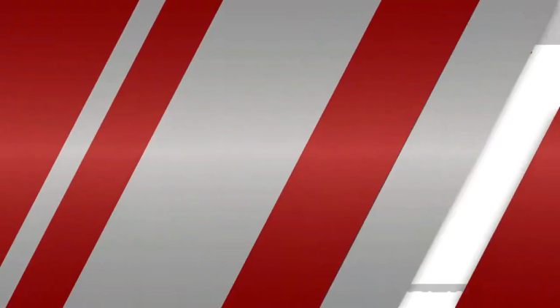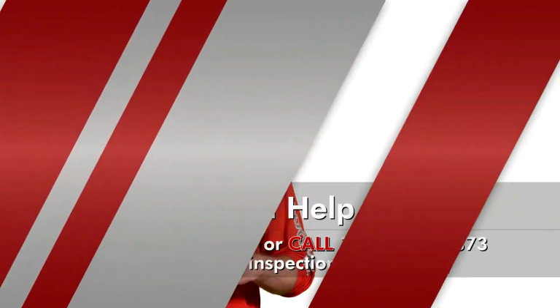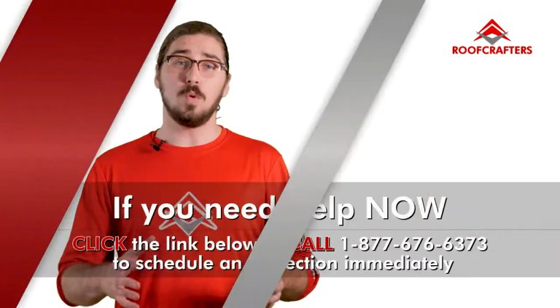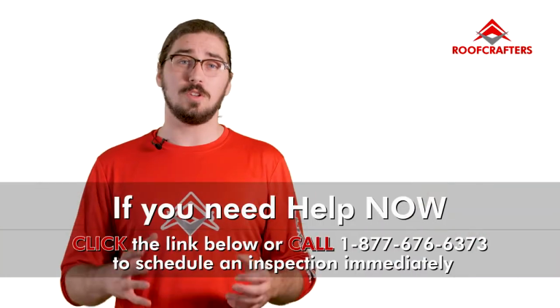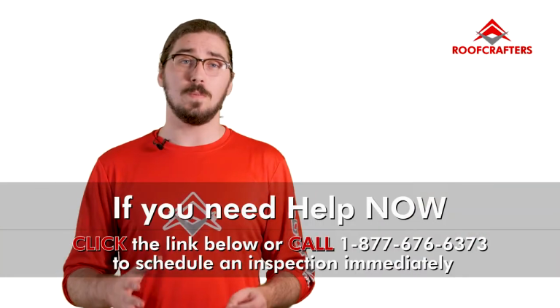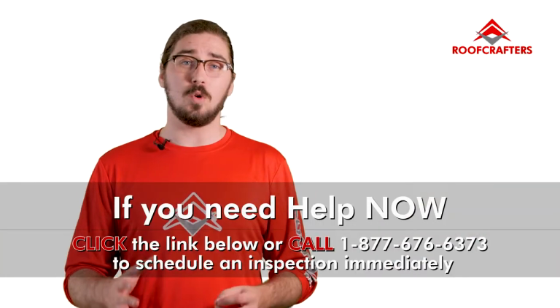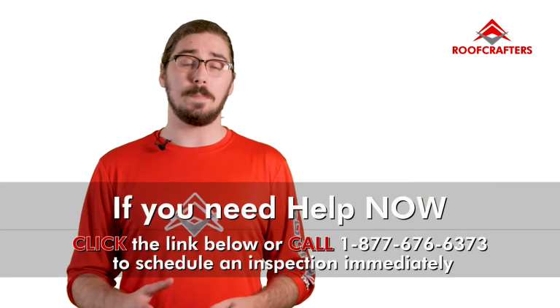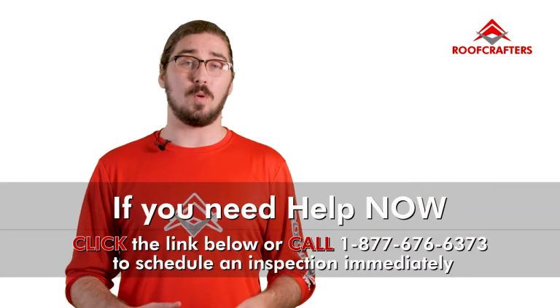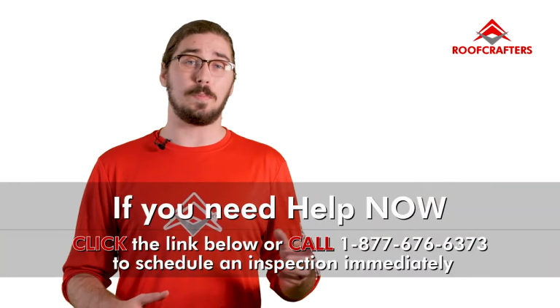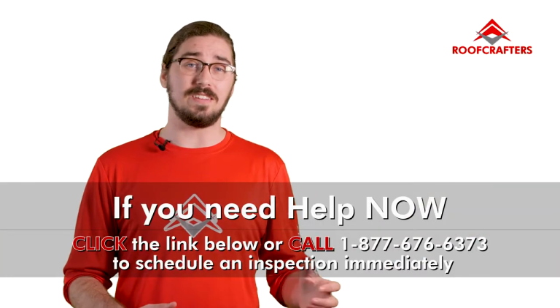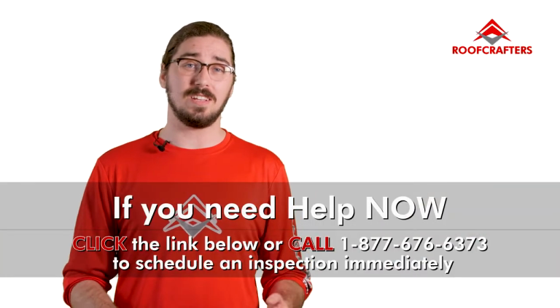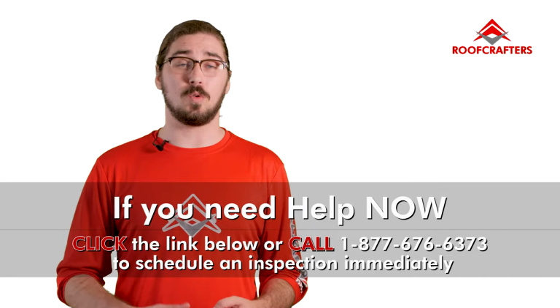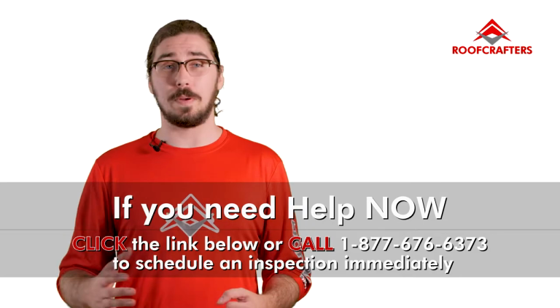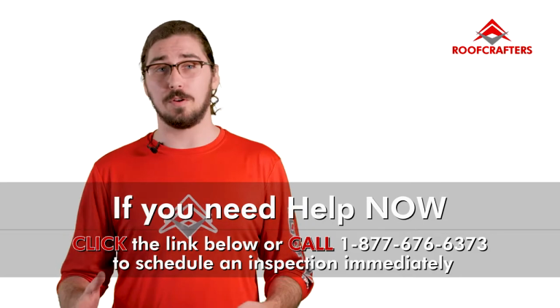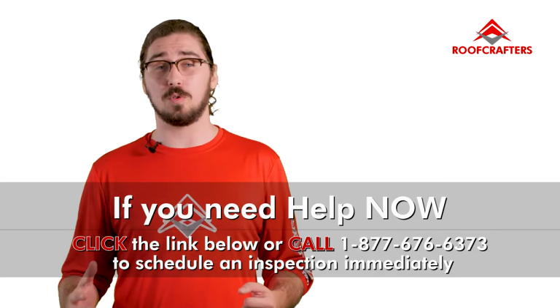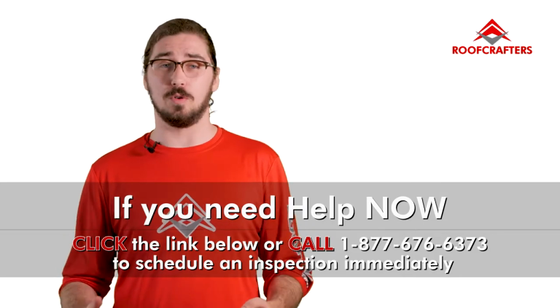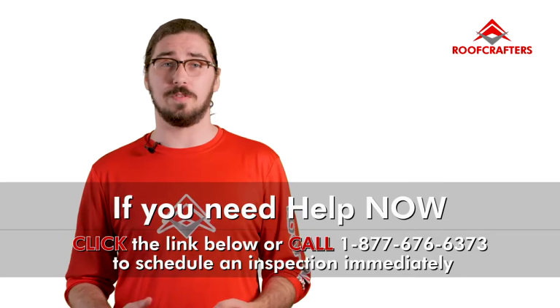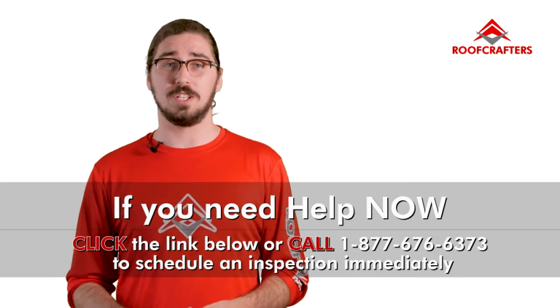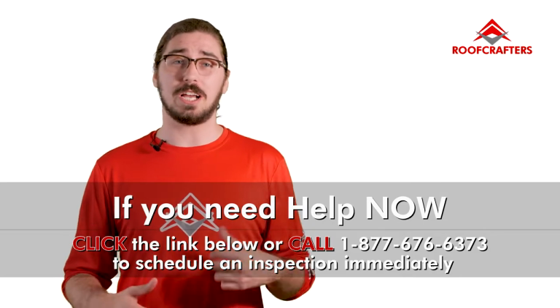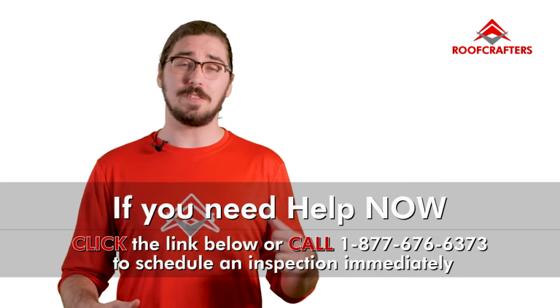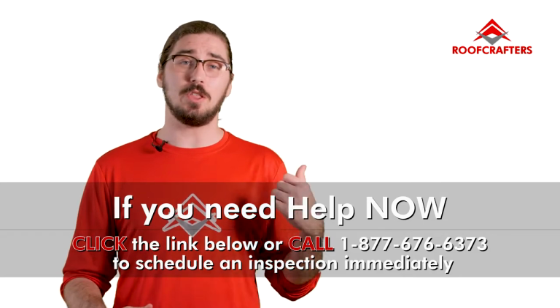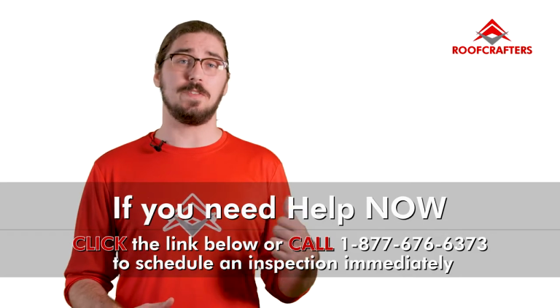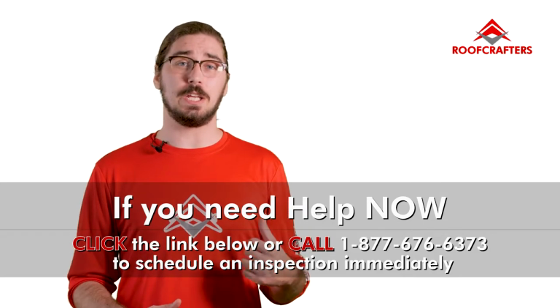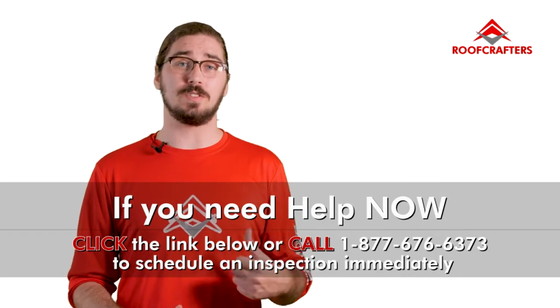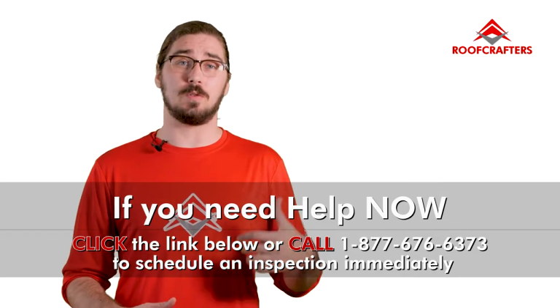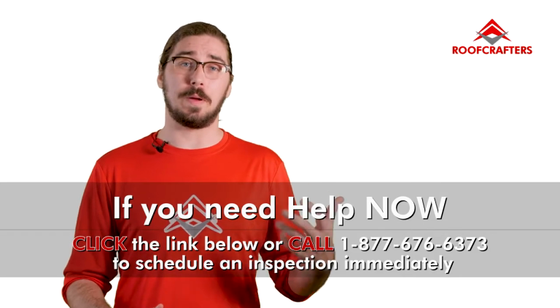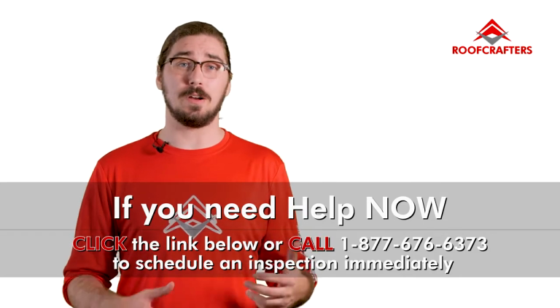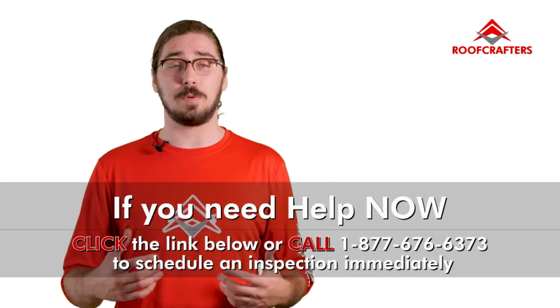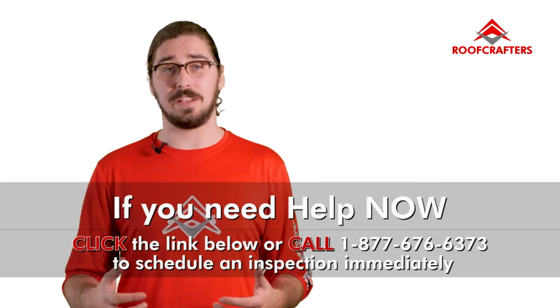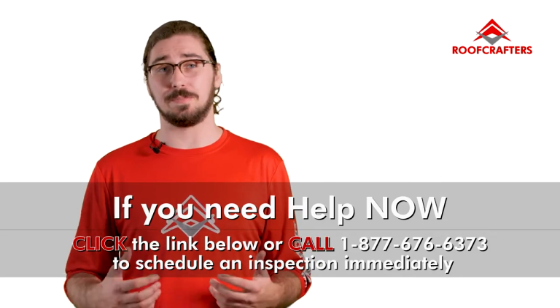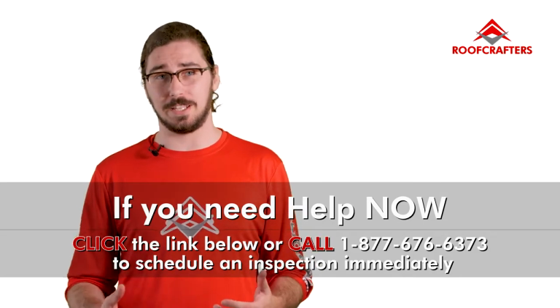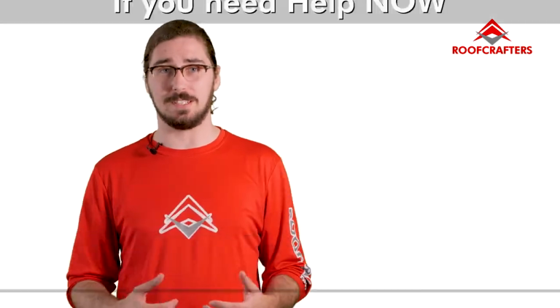If you want to know more about replacing or repairing your roof, check out the other videos in the repair and replace playlist.